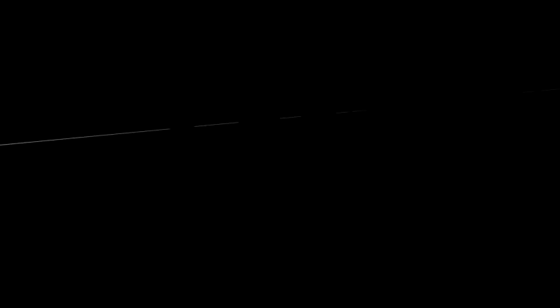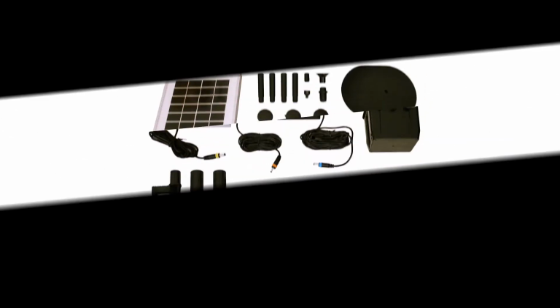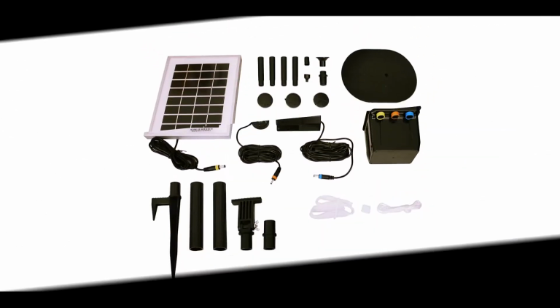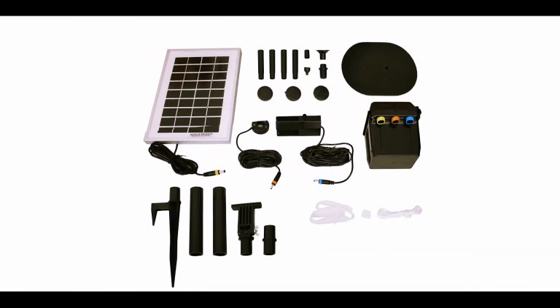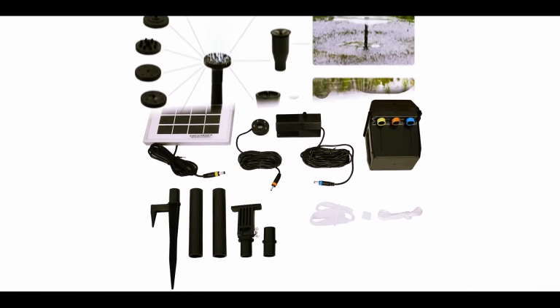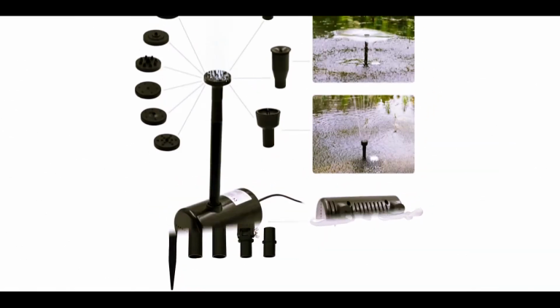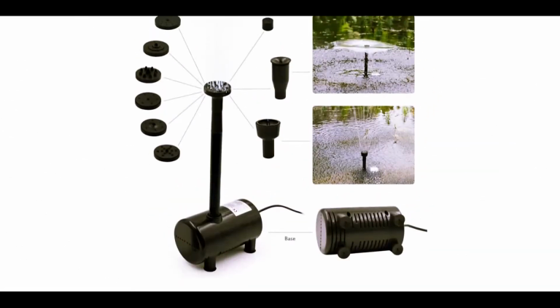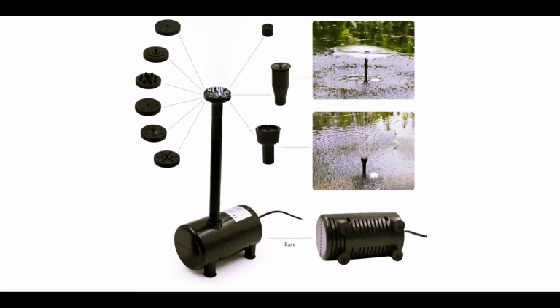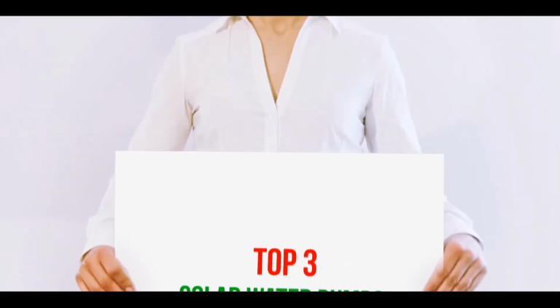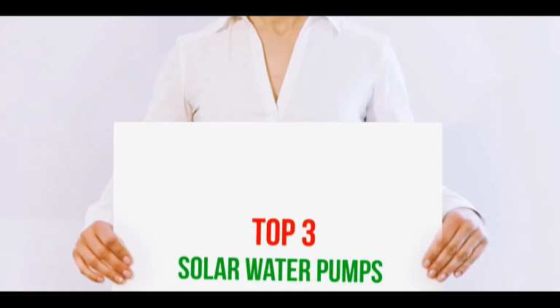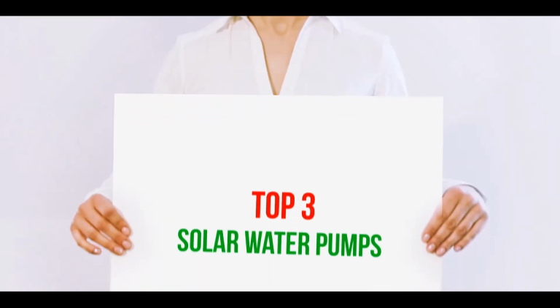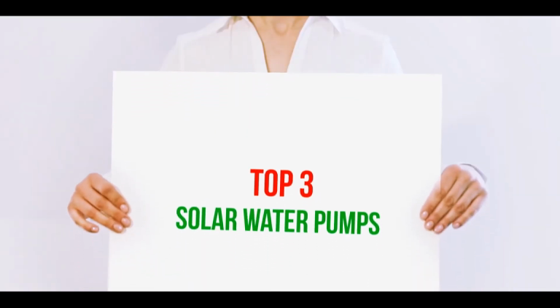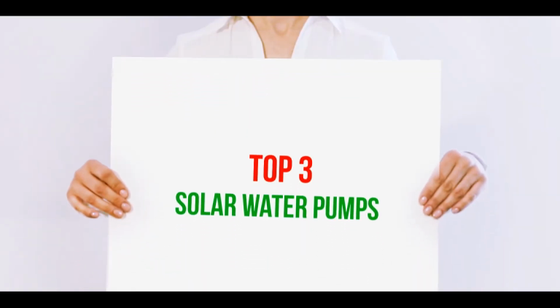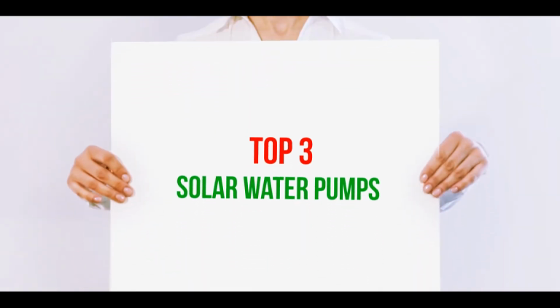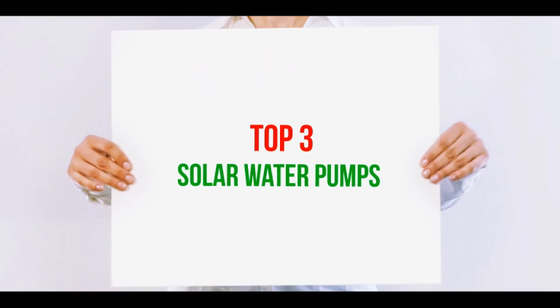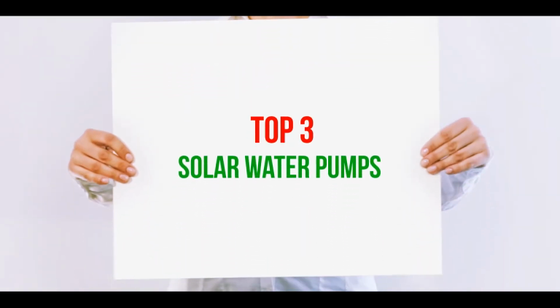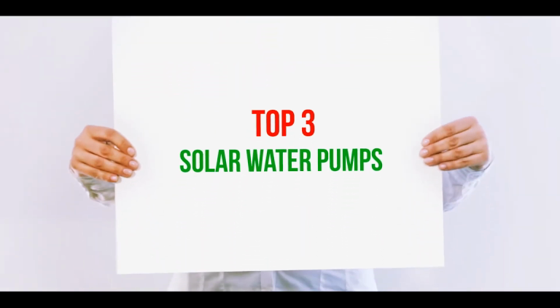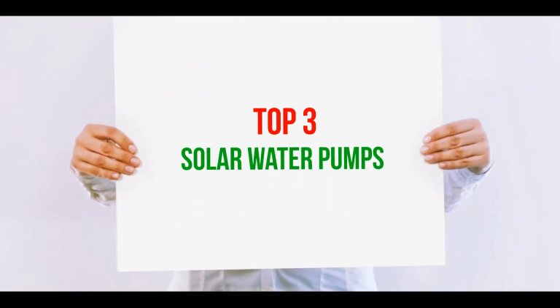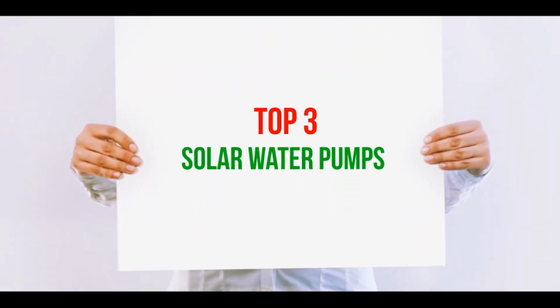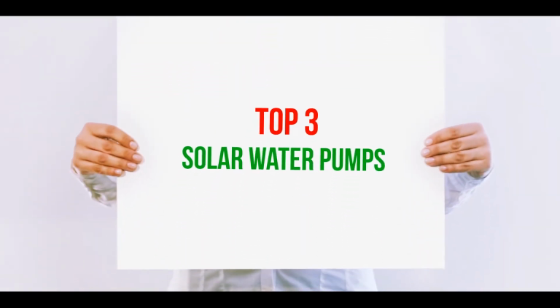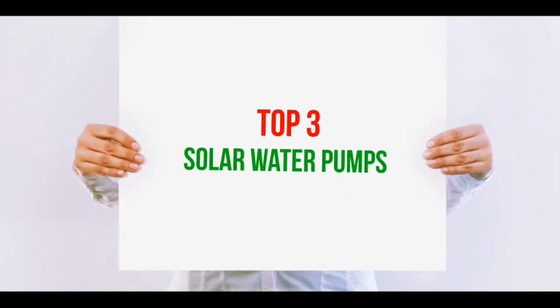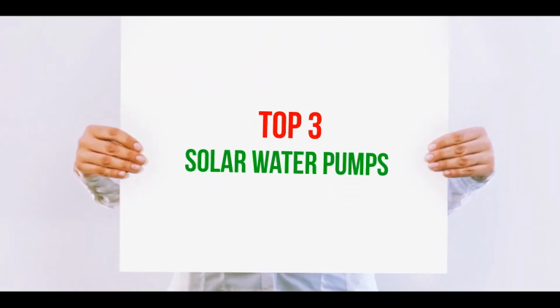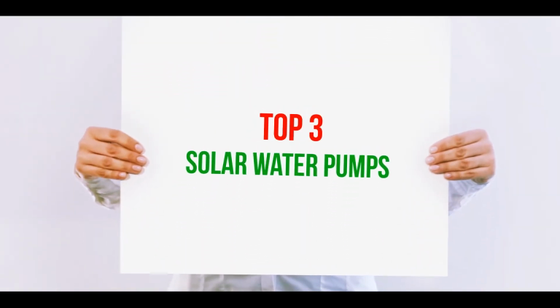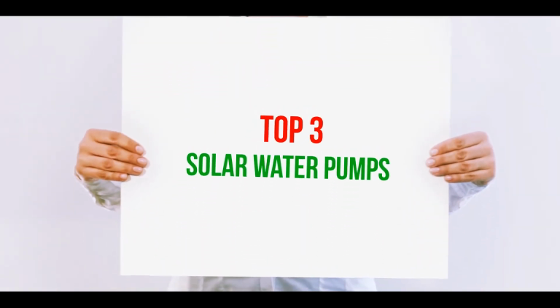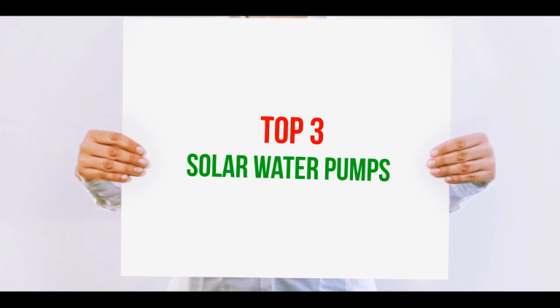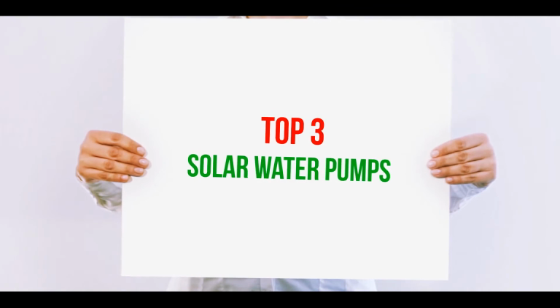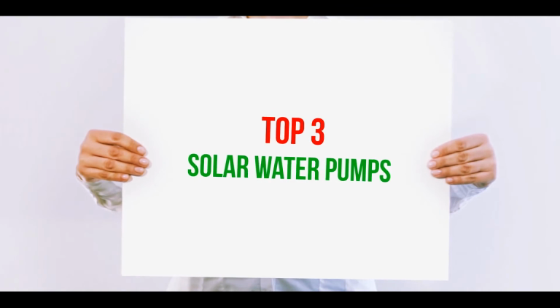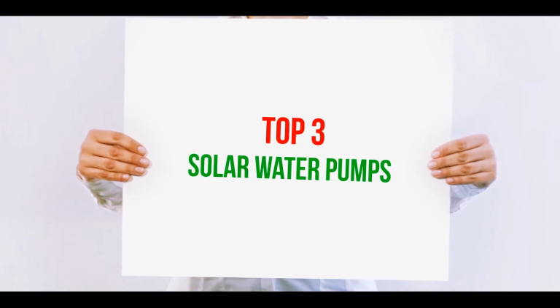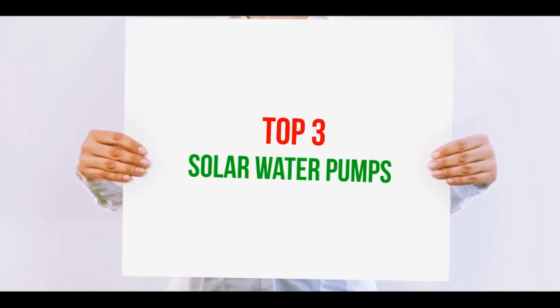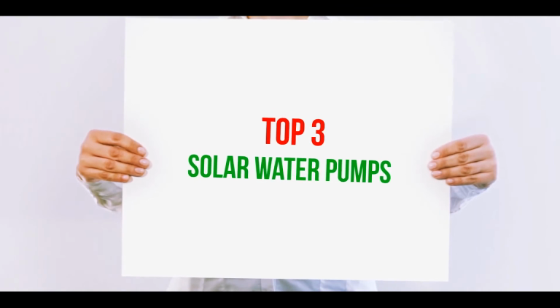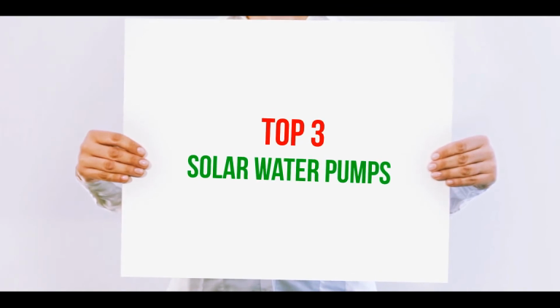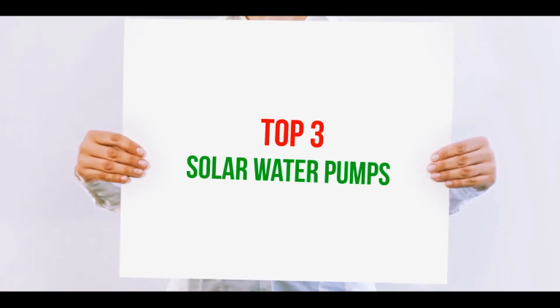Hi guys, welcome back to my channel. In today's video we're going to check out the top three best solar water pumps.